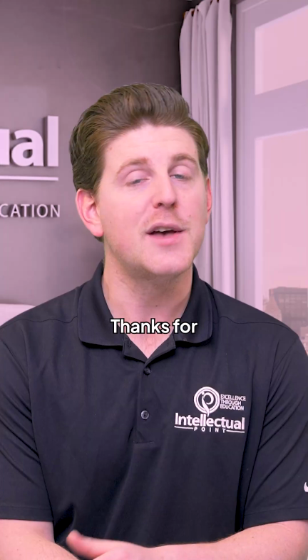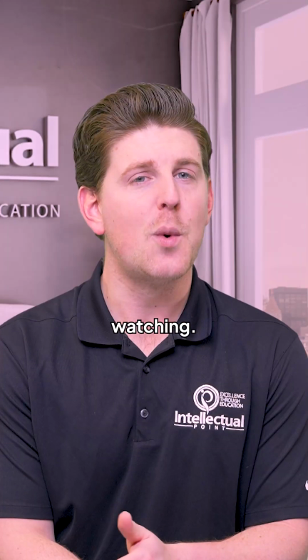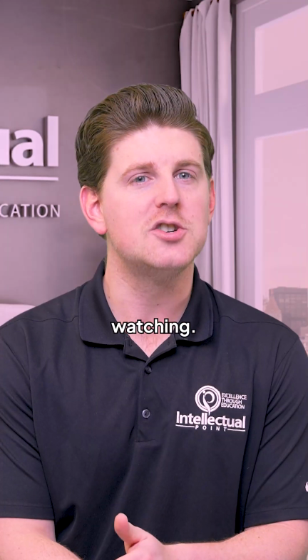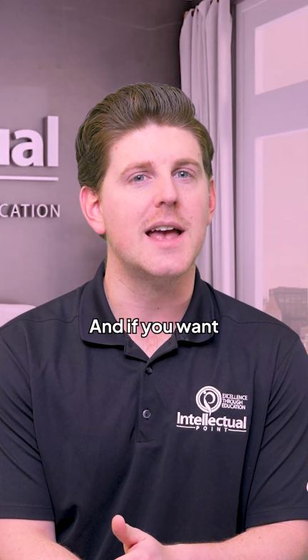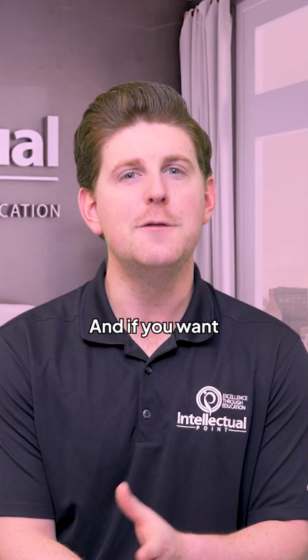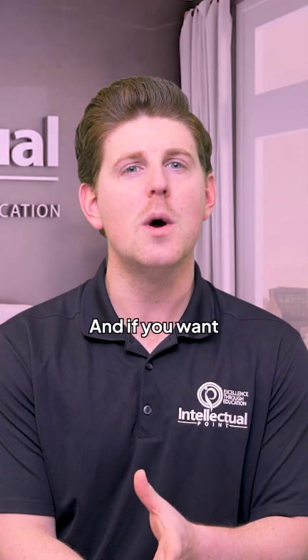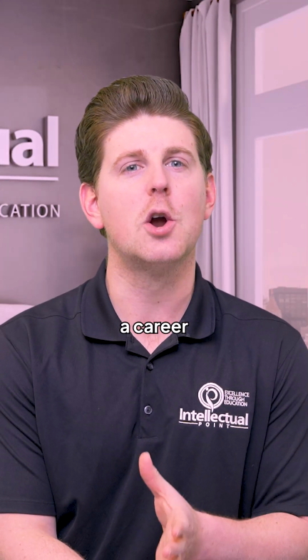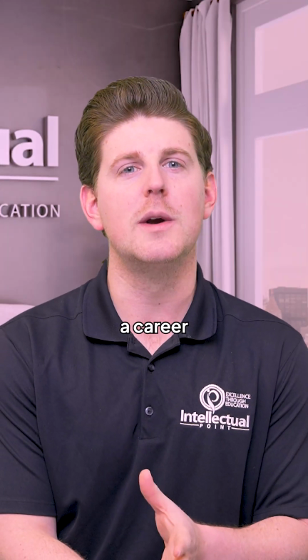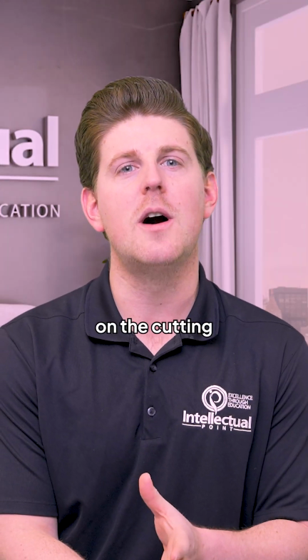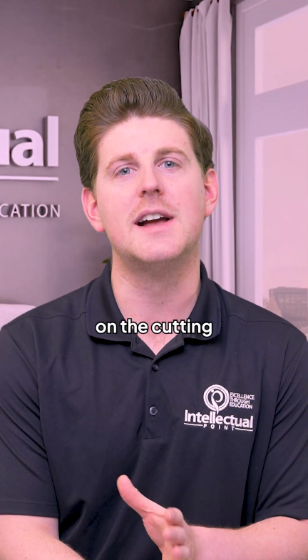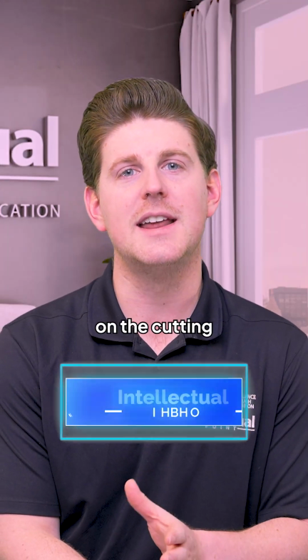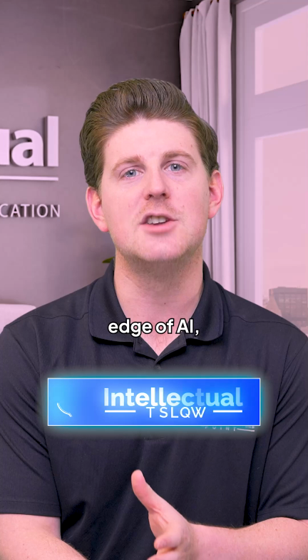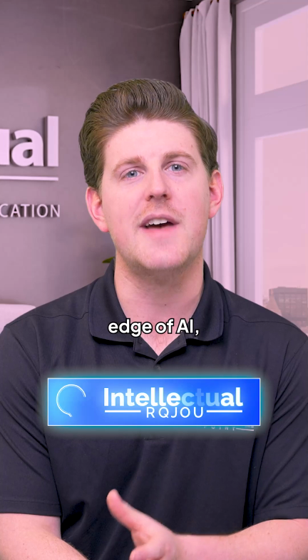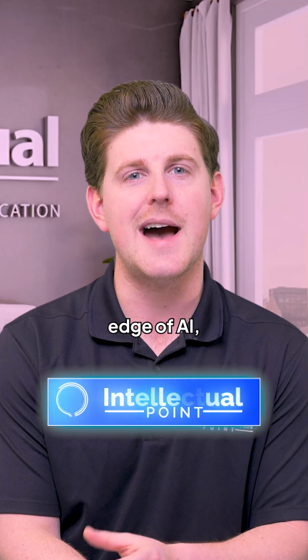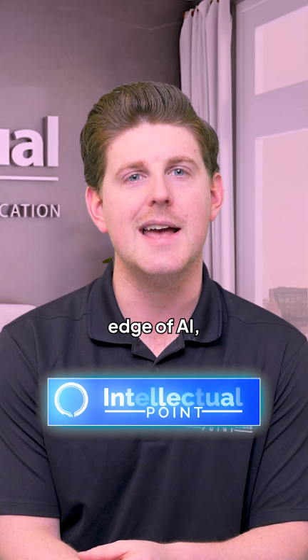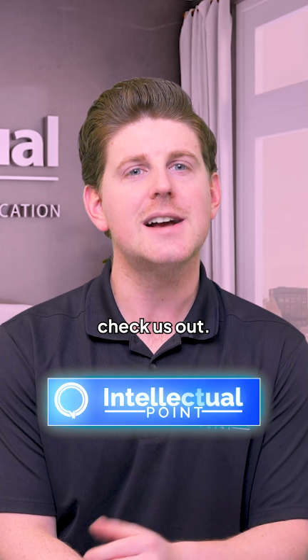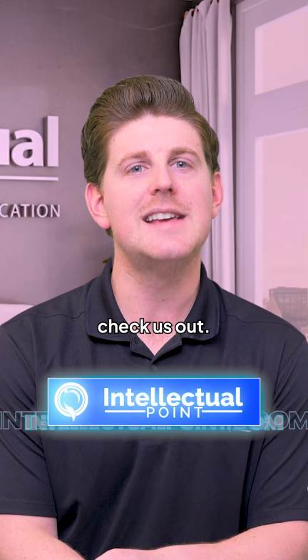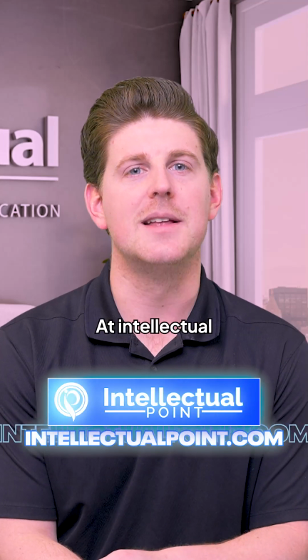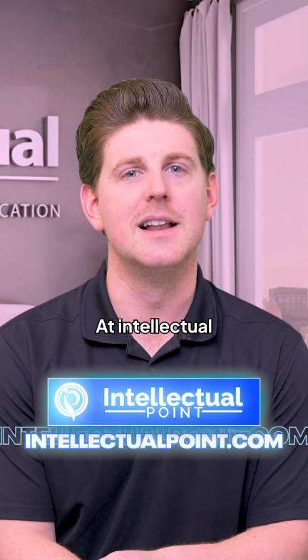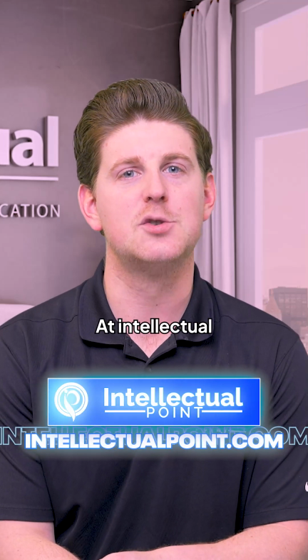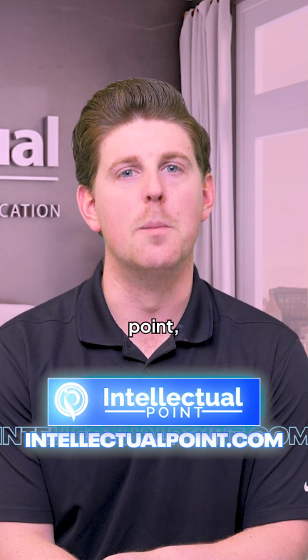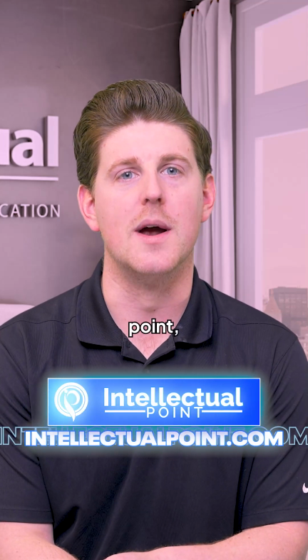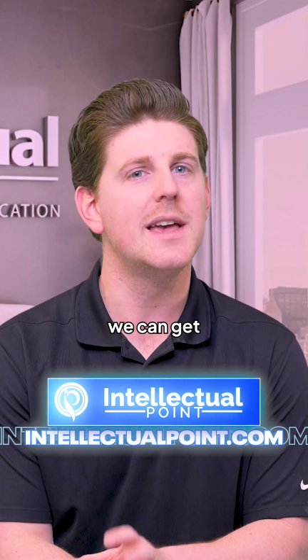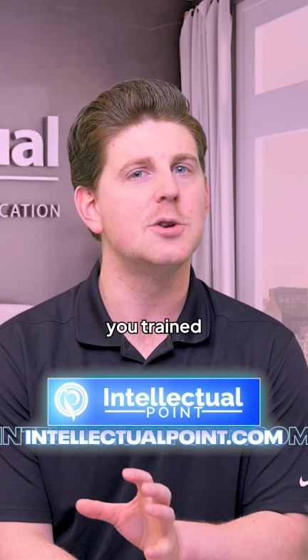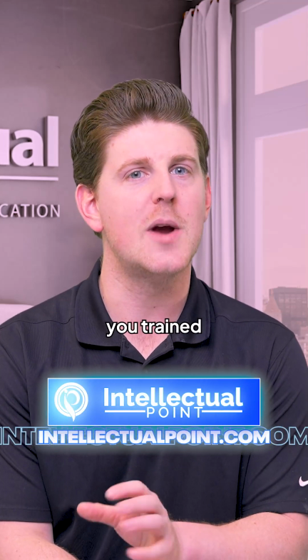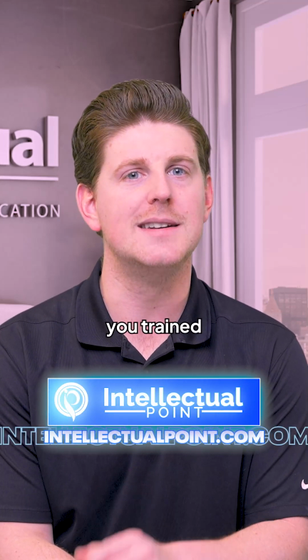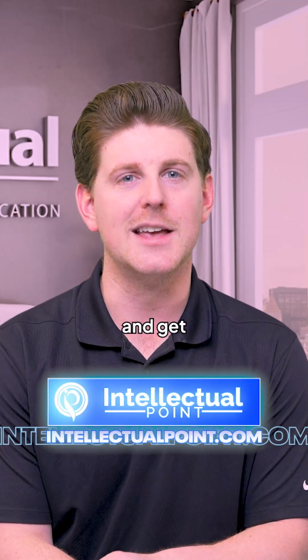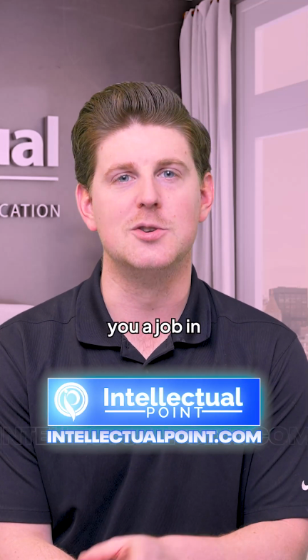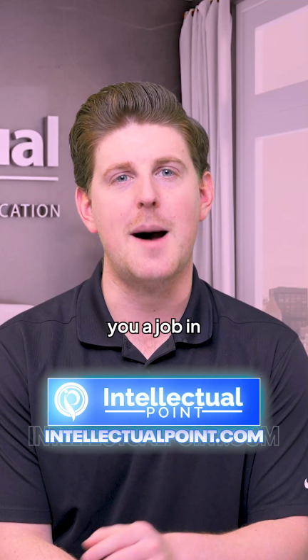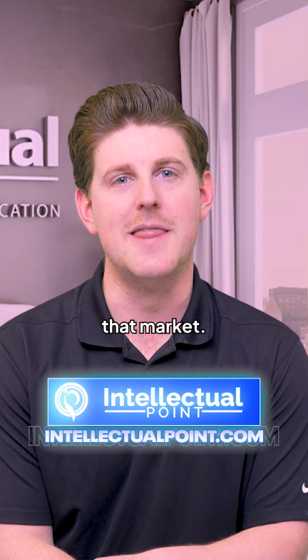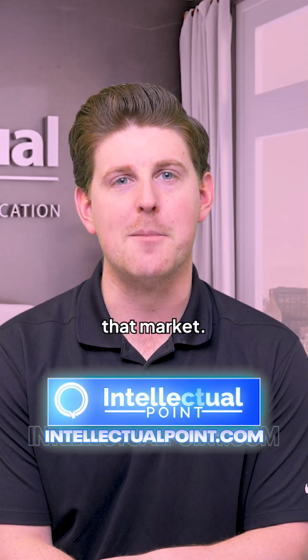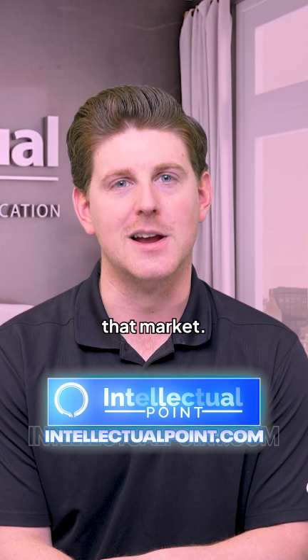Thanks for watching. If you want a career on the cutting edge of AI, check us out at Intellectual Point — we can get you trained and get you a job in that market.